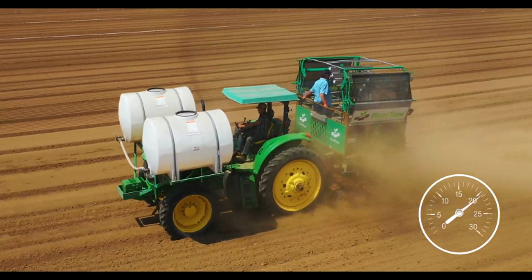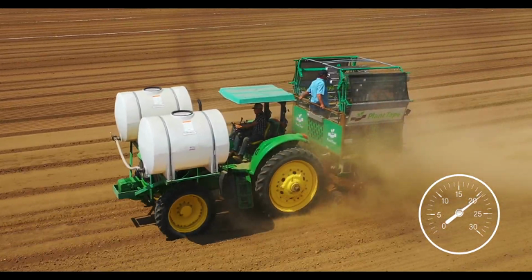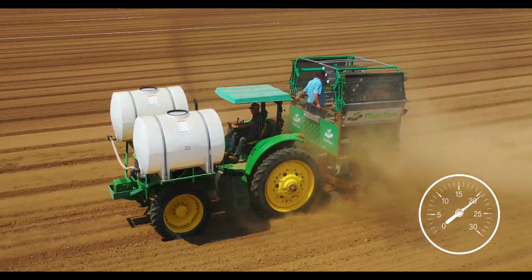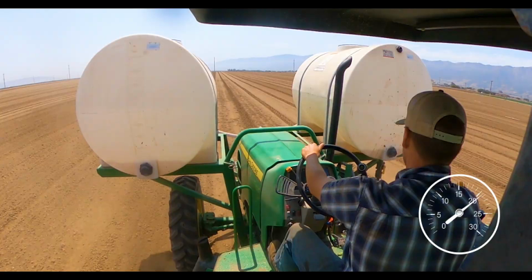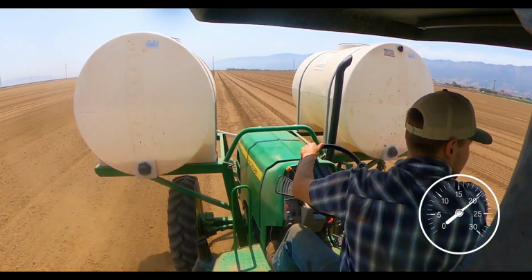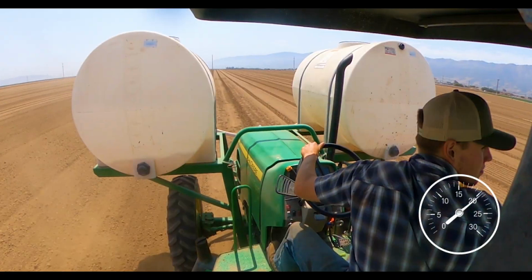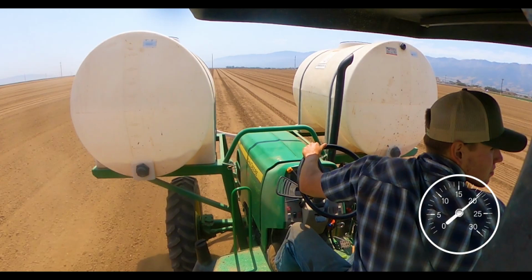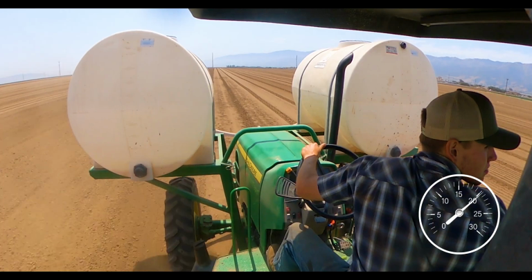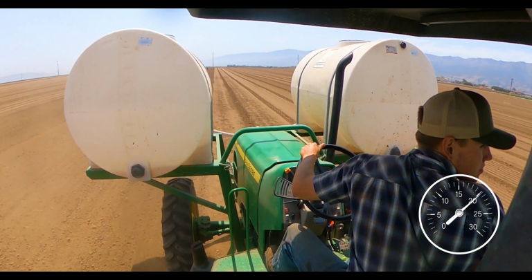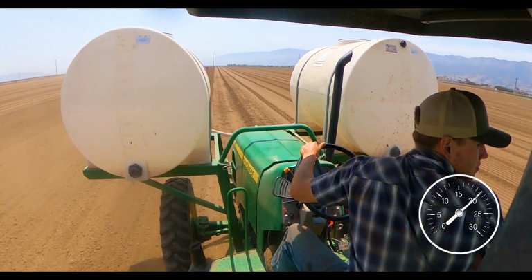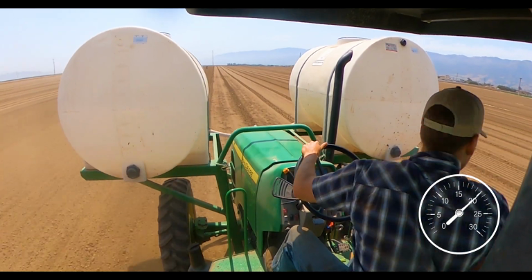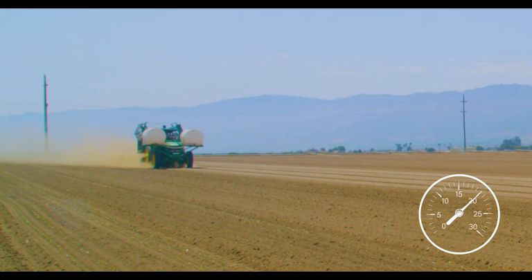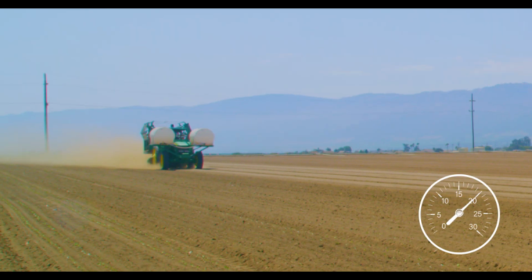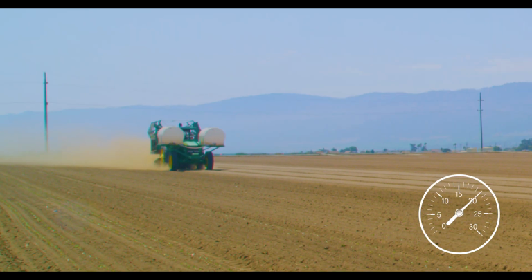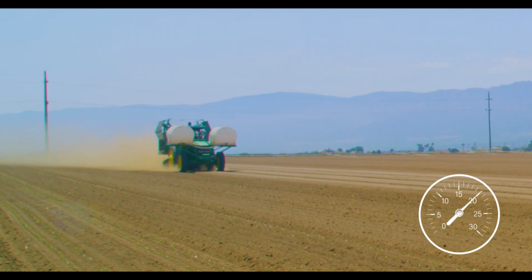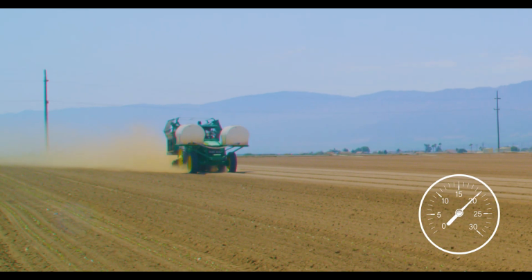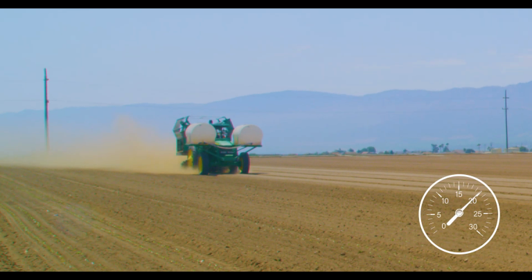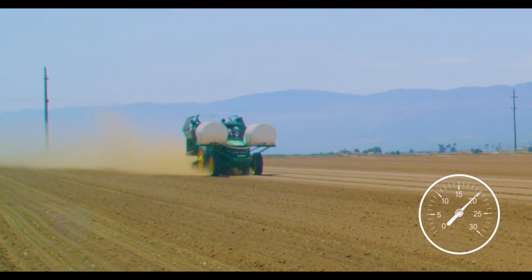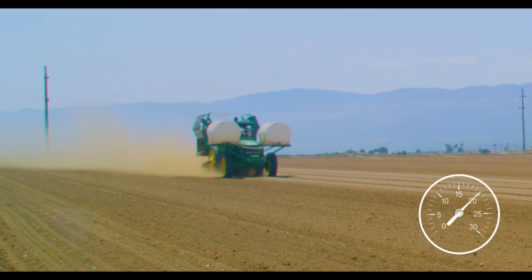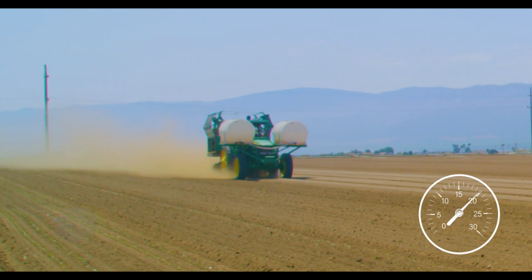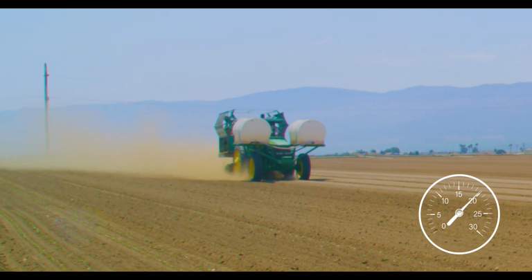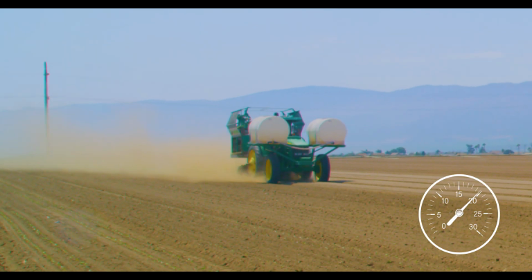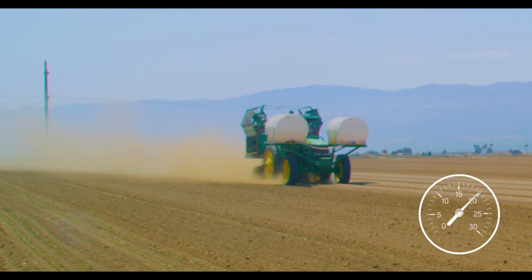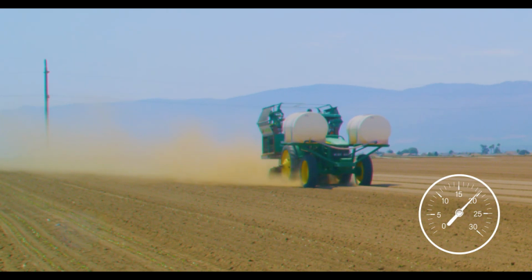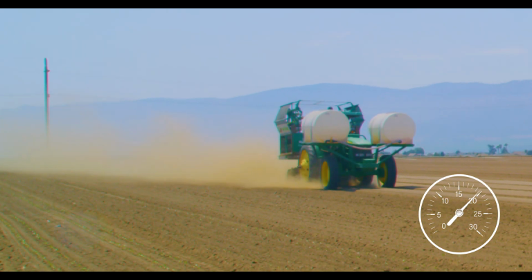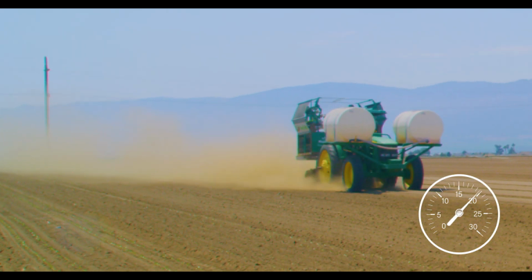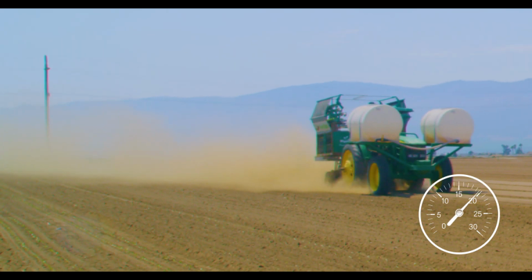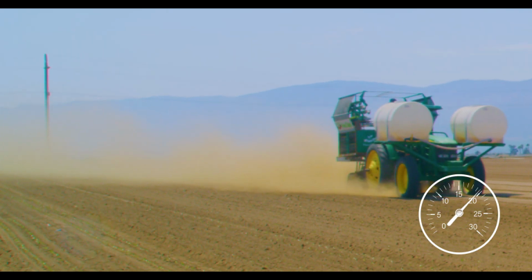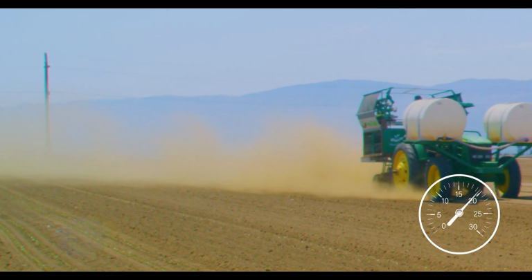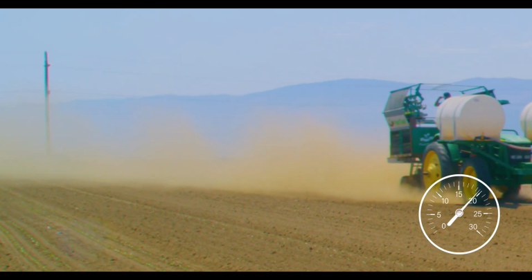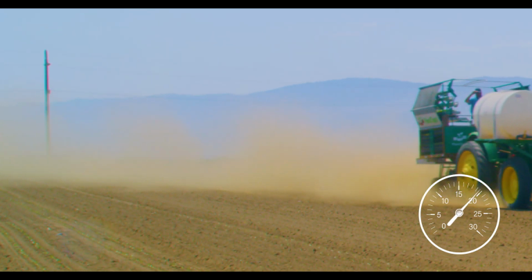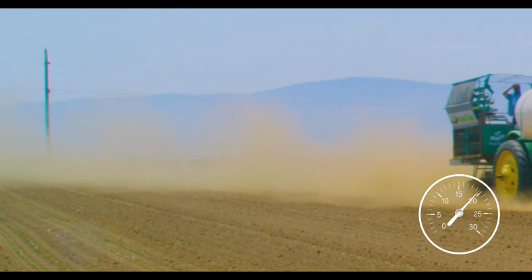We would never recommend going this fast with production acres, but this is just for fun to see how fast we can go.